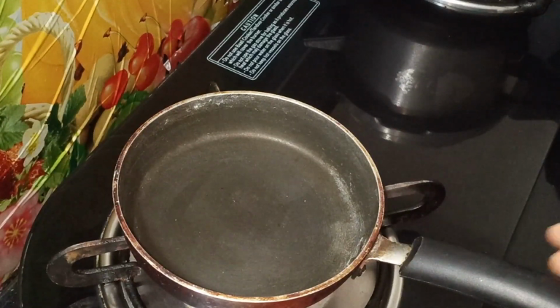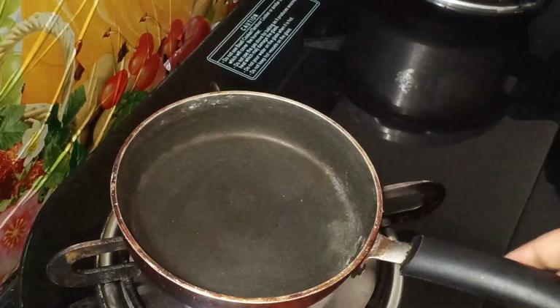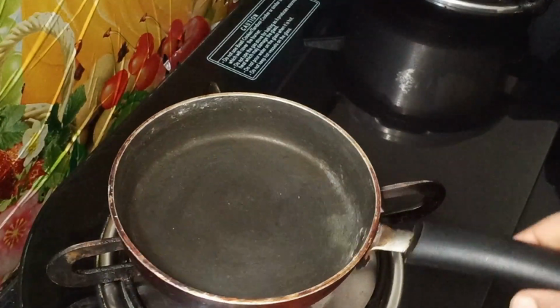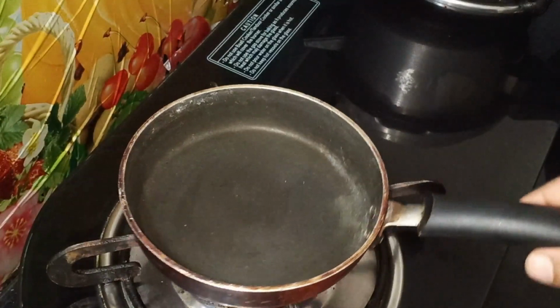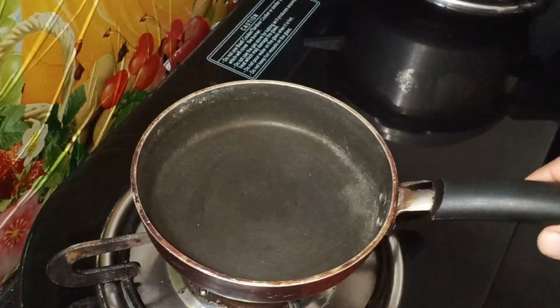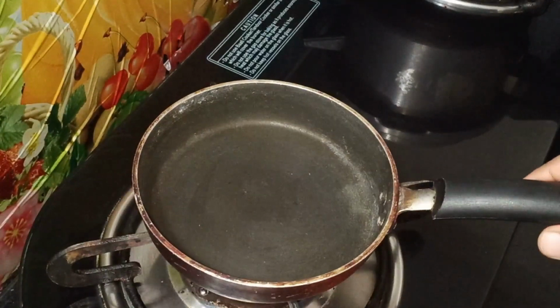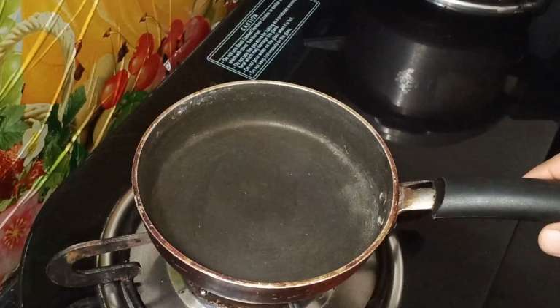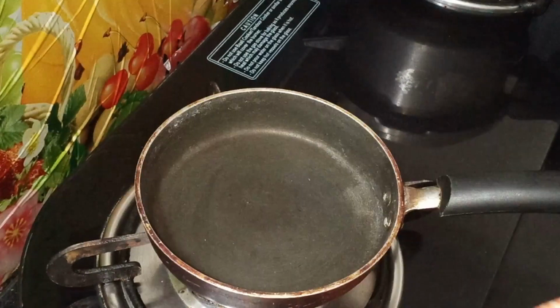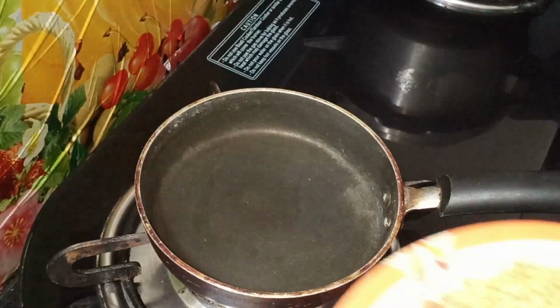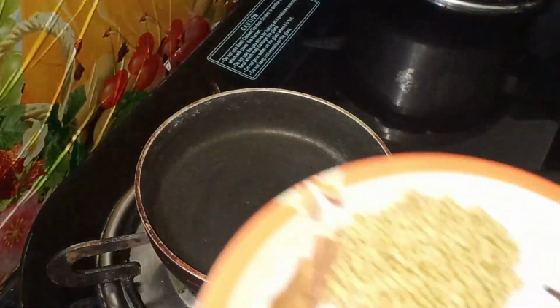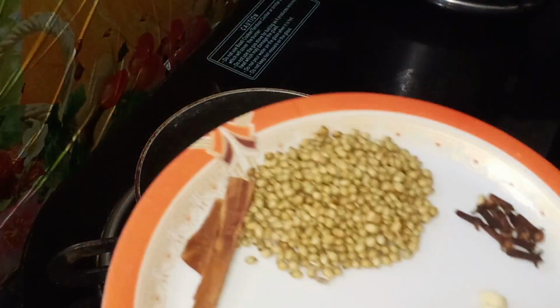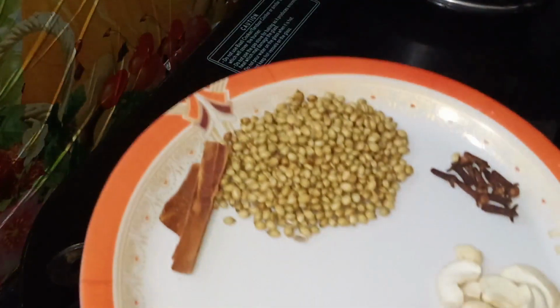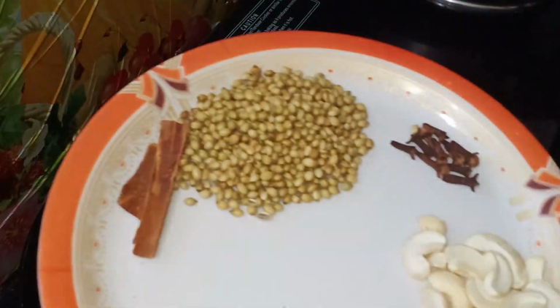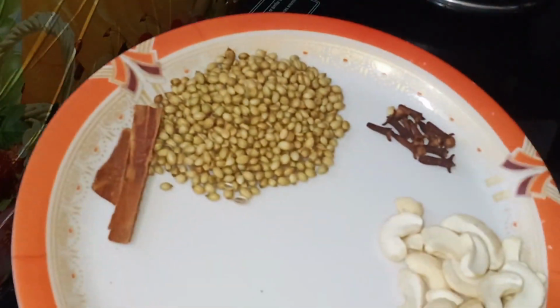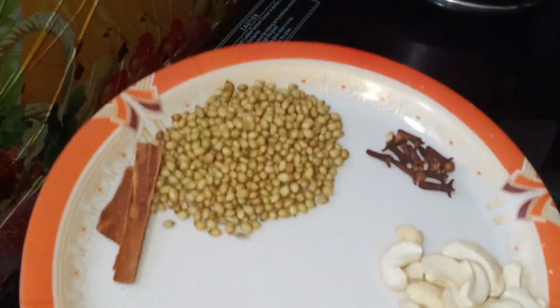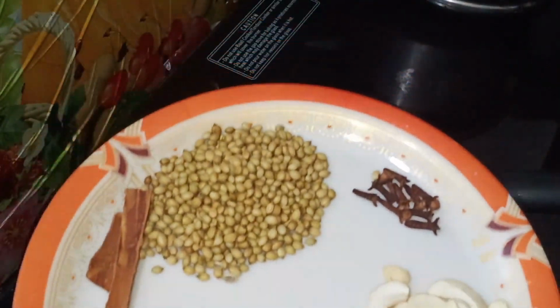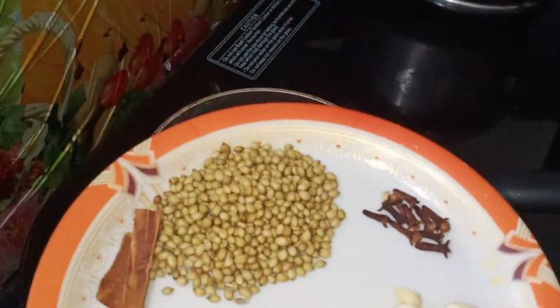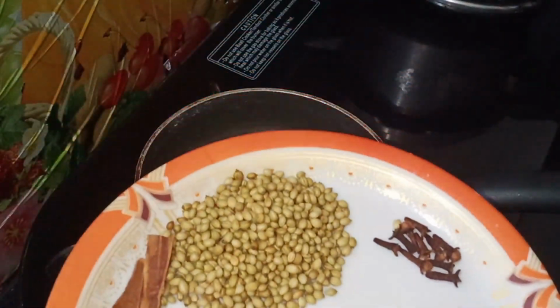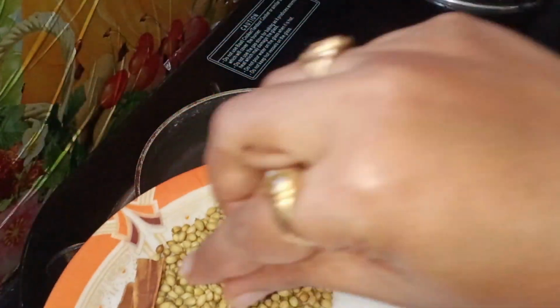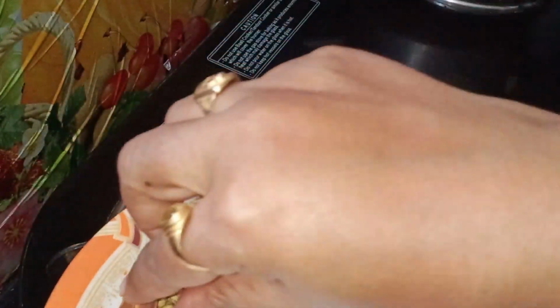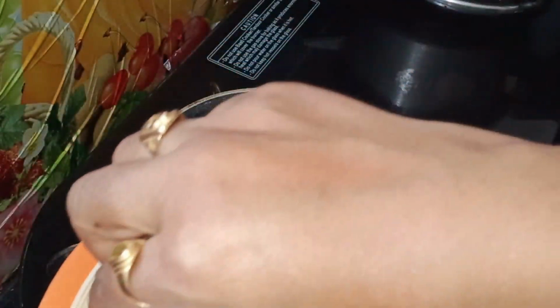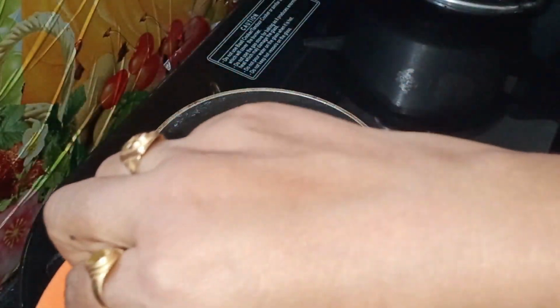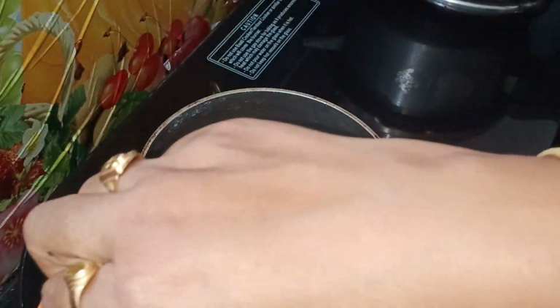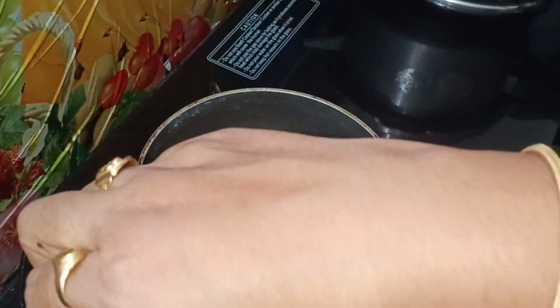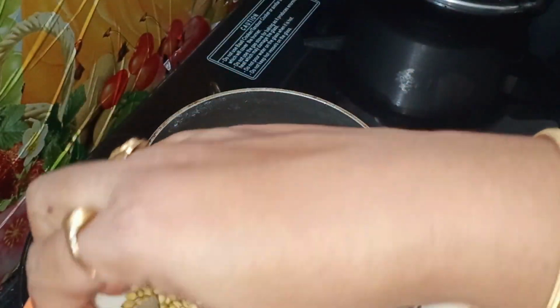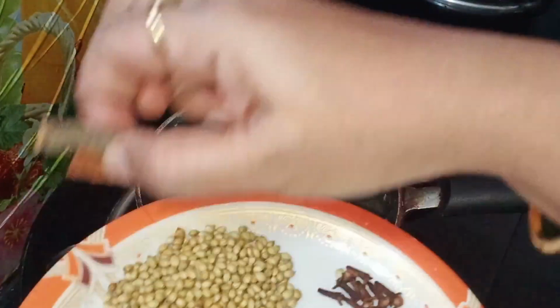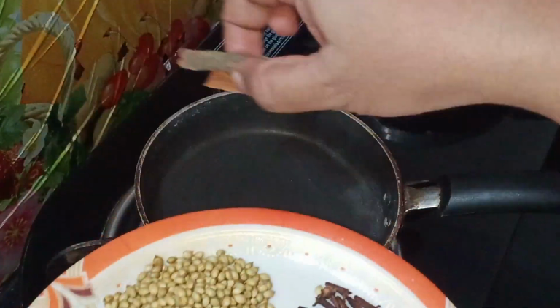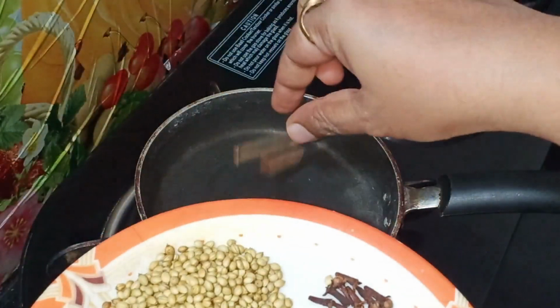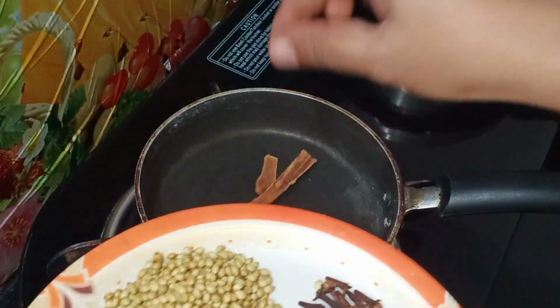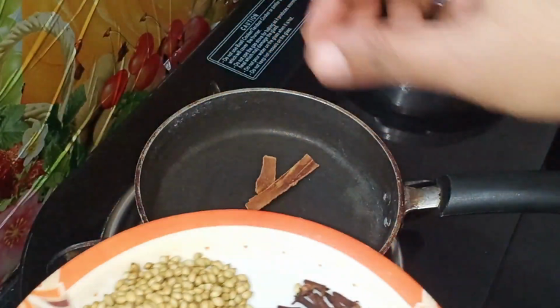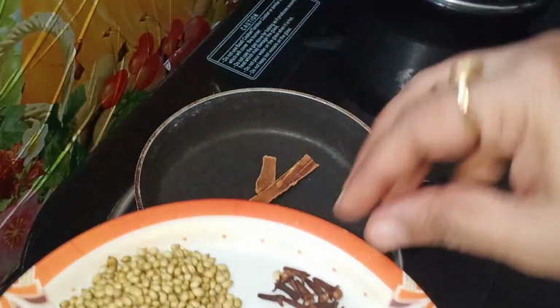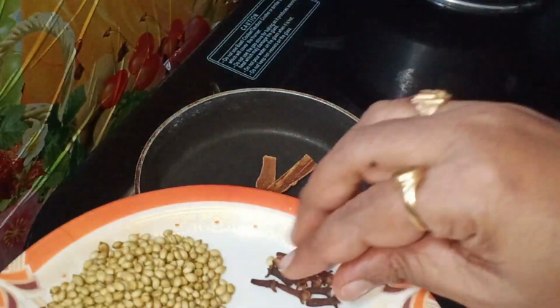I am going to cook with dry roast. It is very easy.